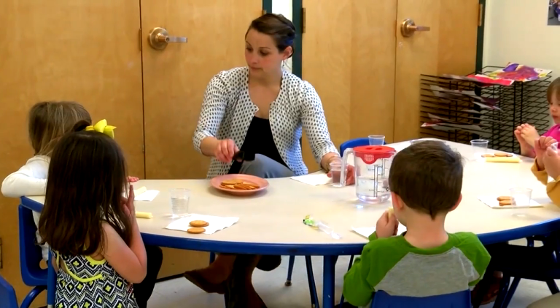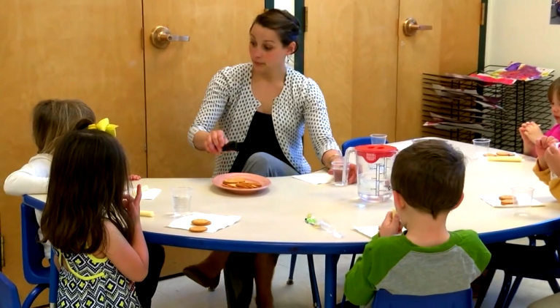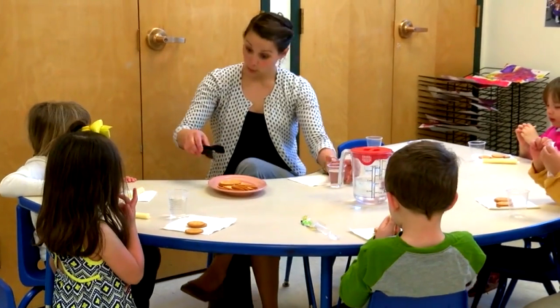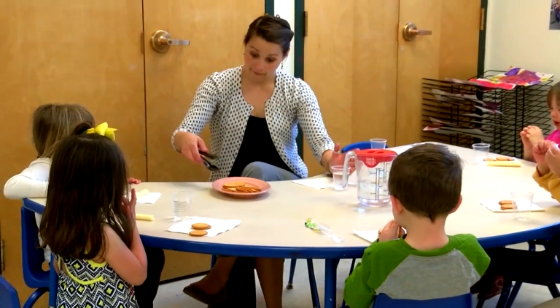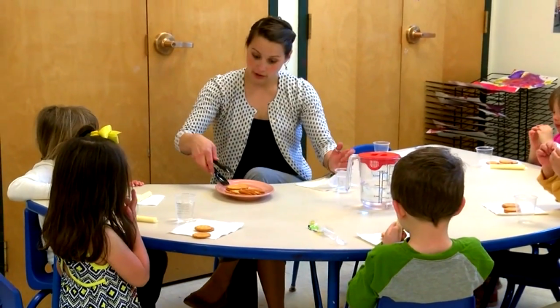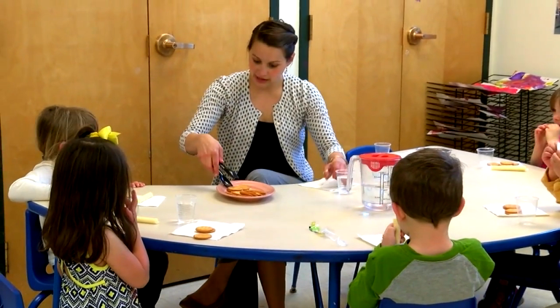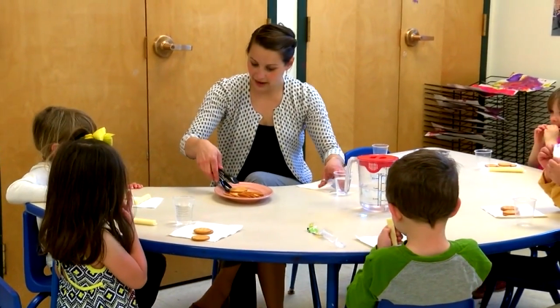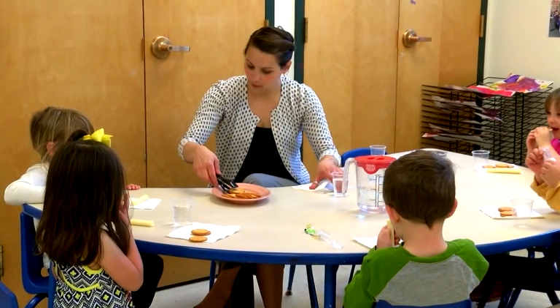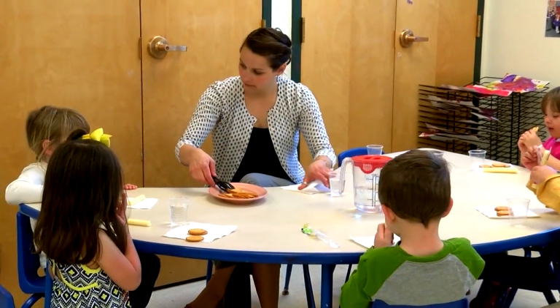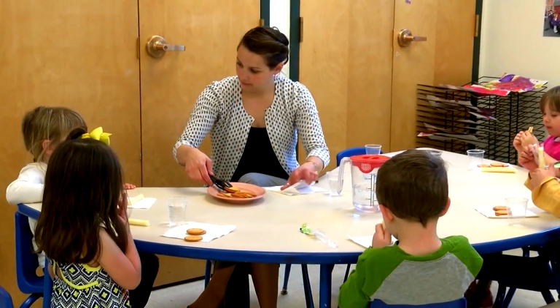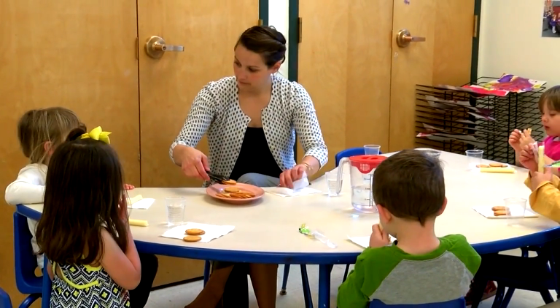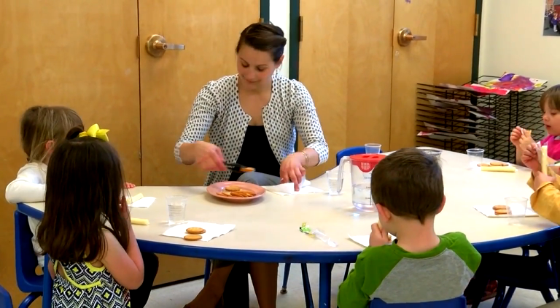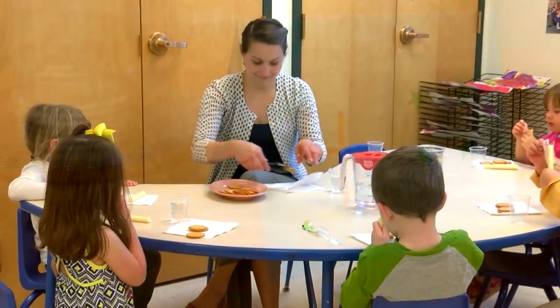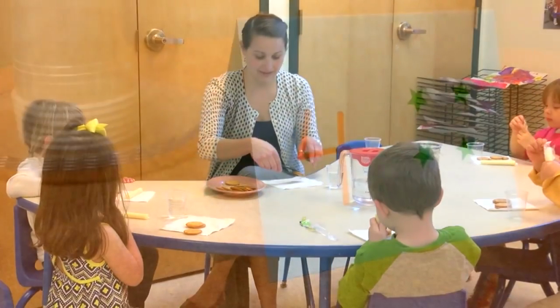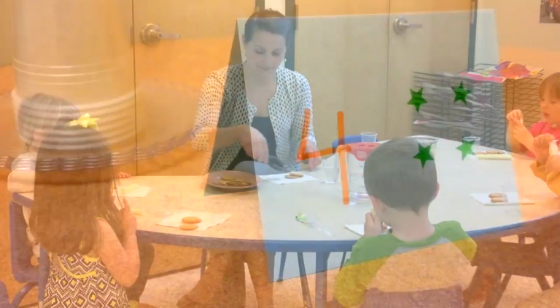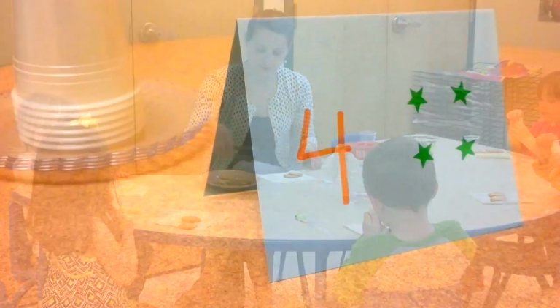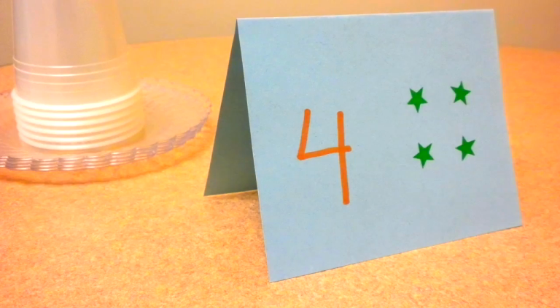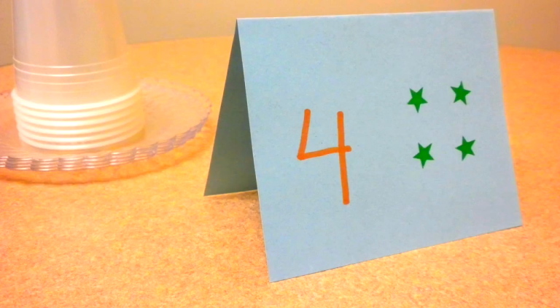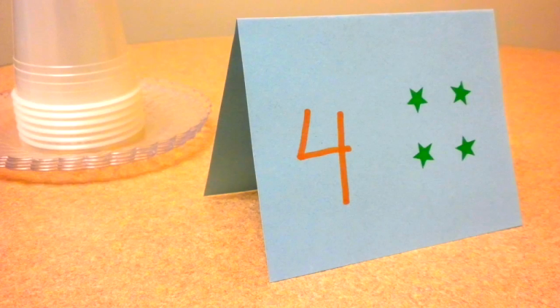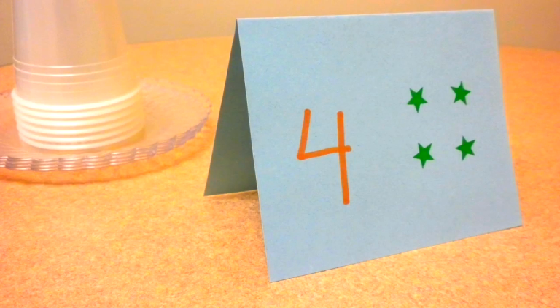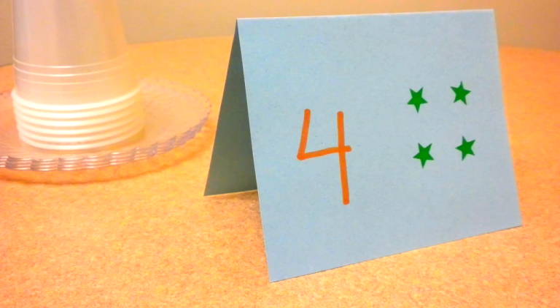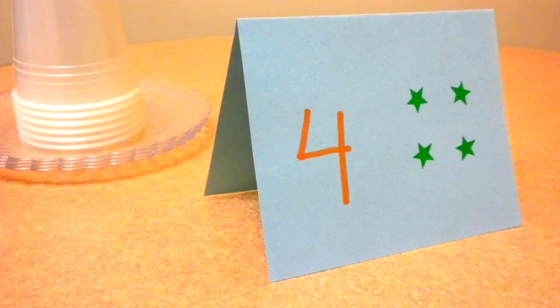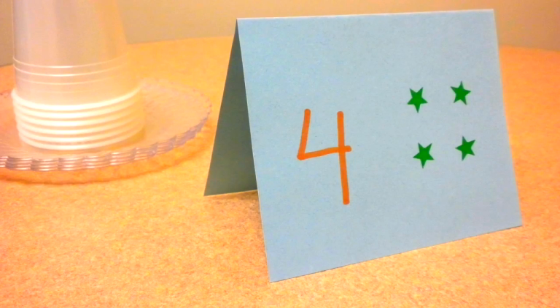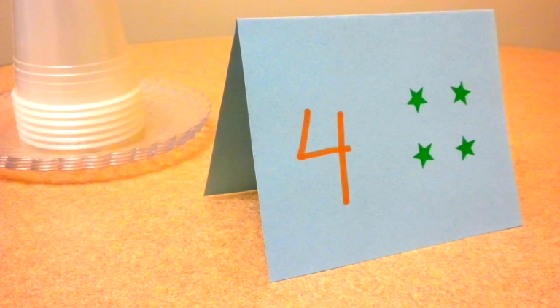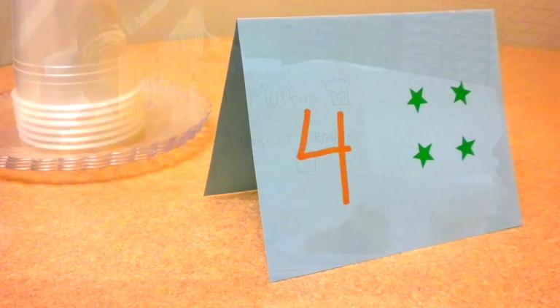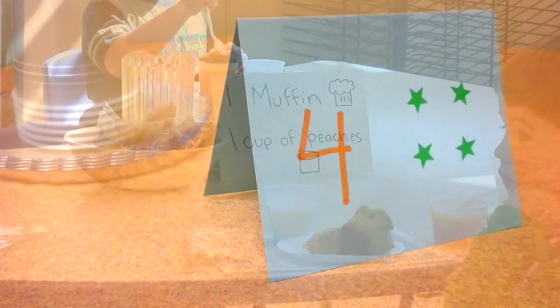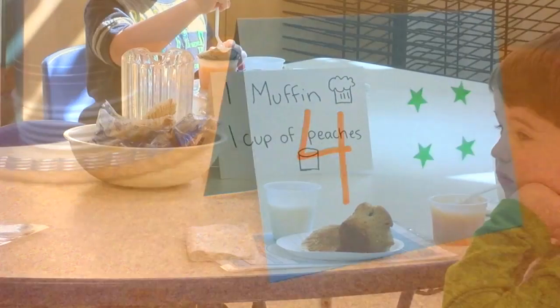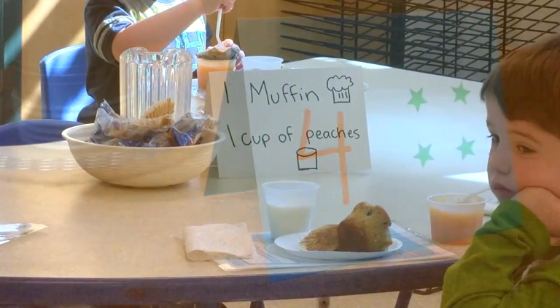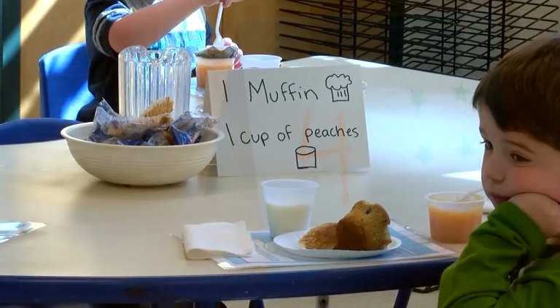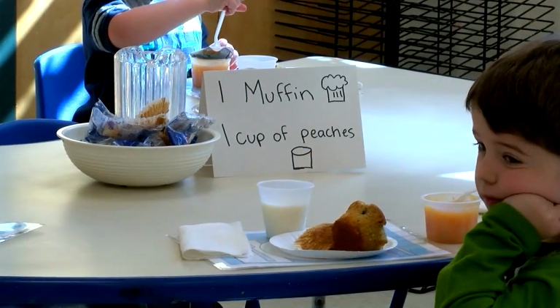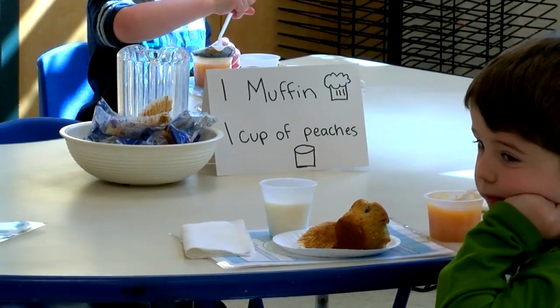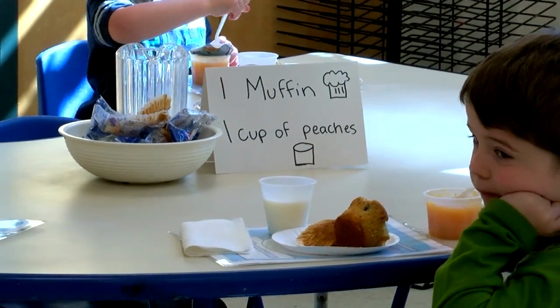You got four? Should I get four? Yeah! Using picture labels at snack time can be especially useful.